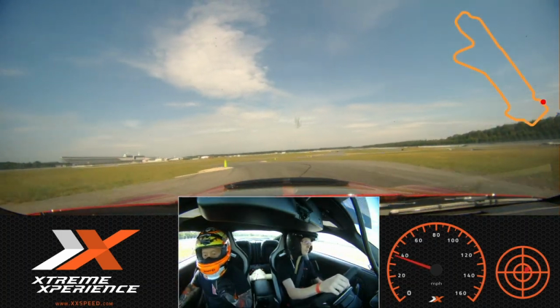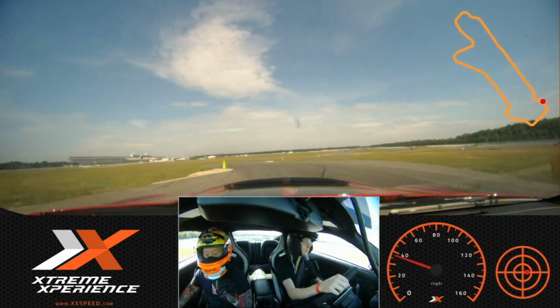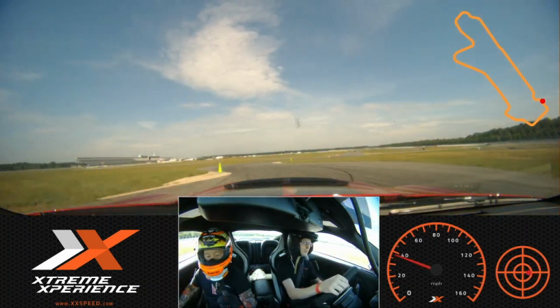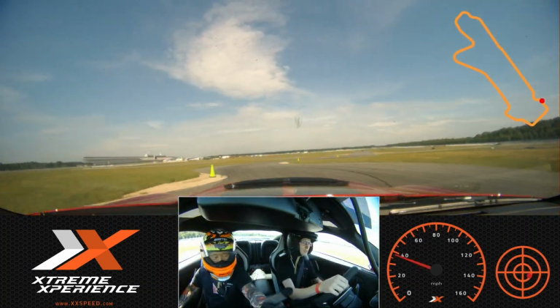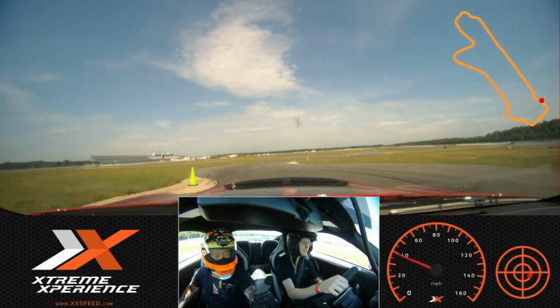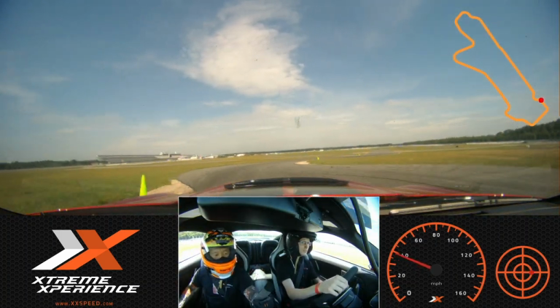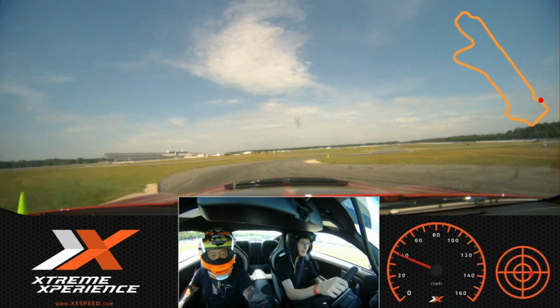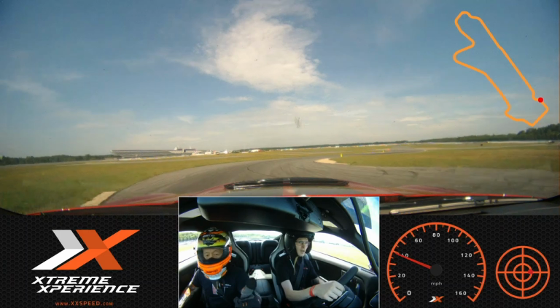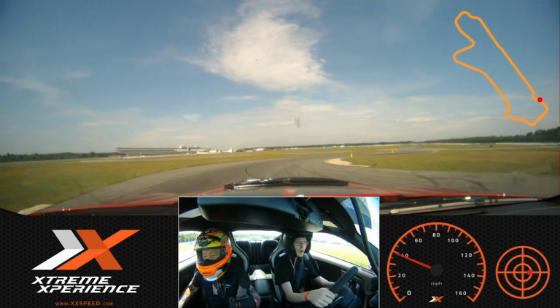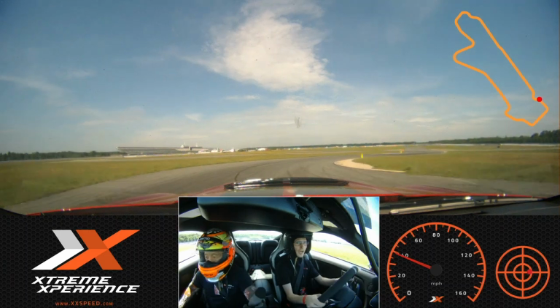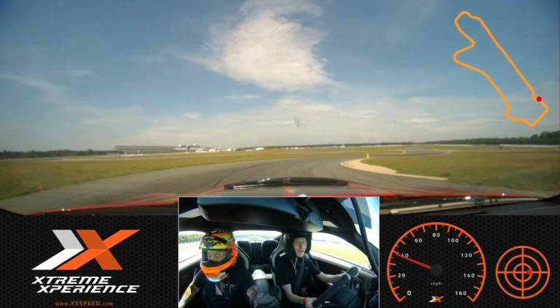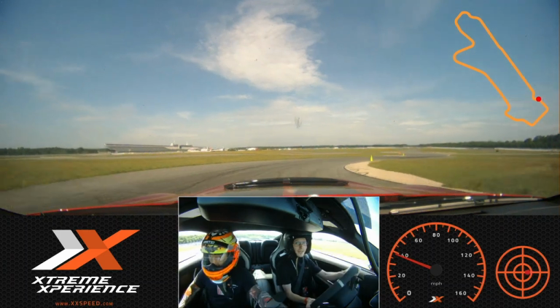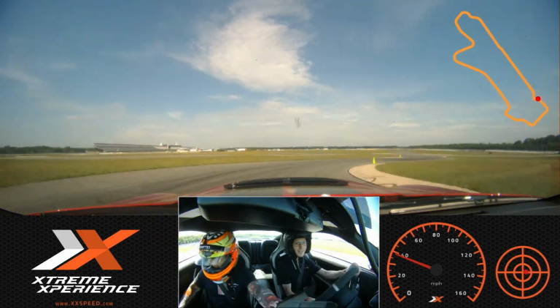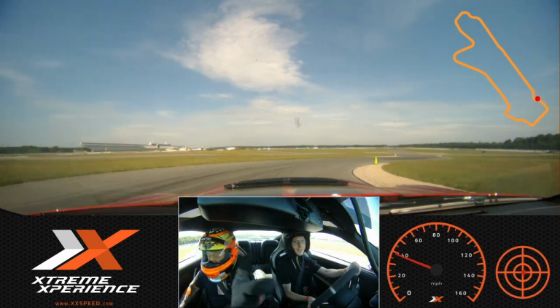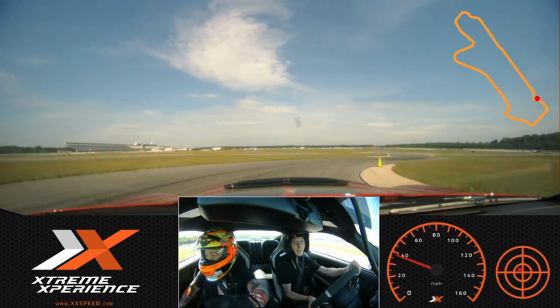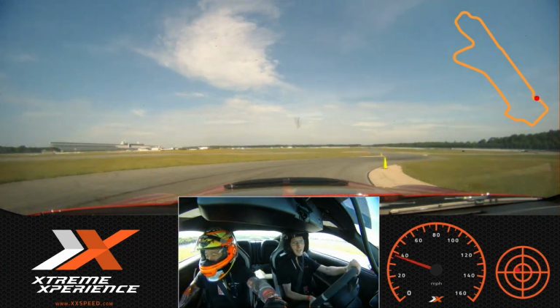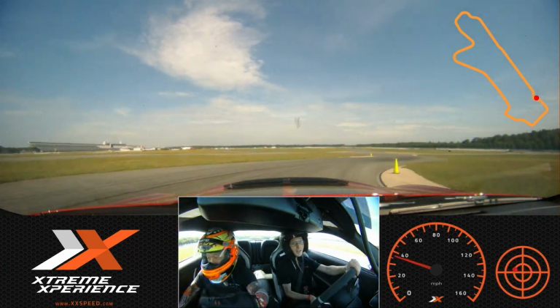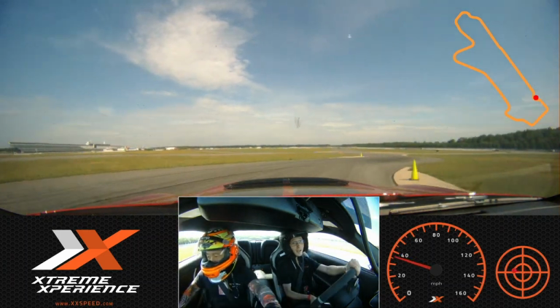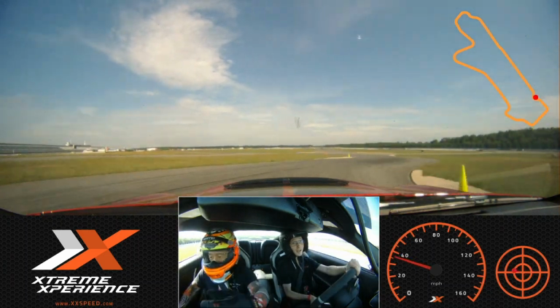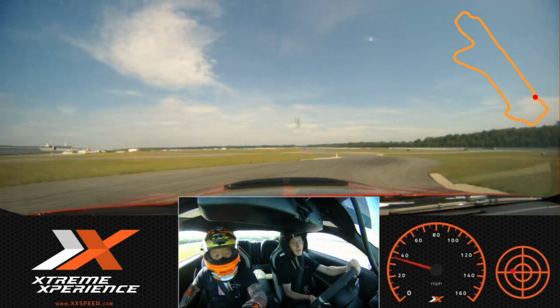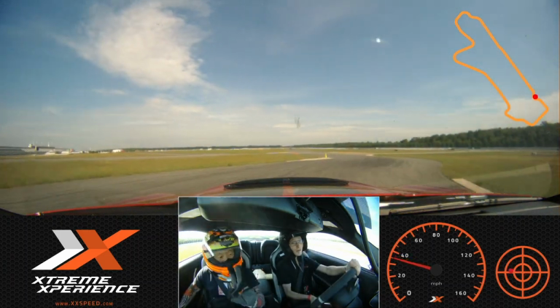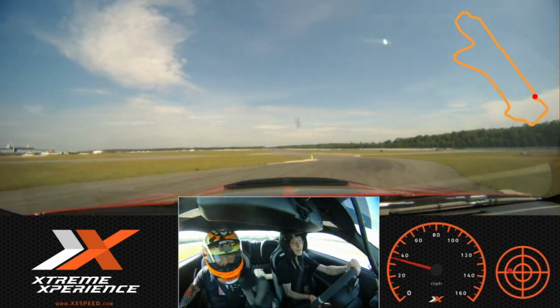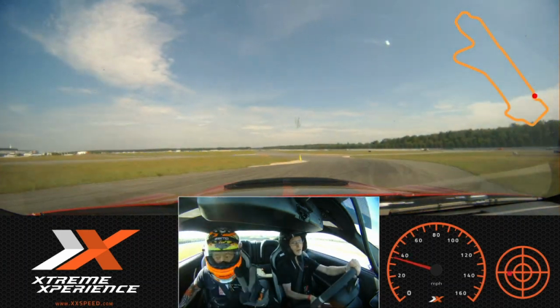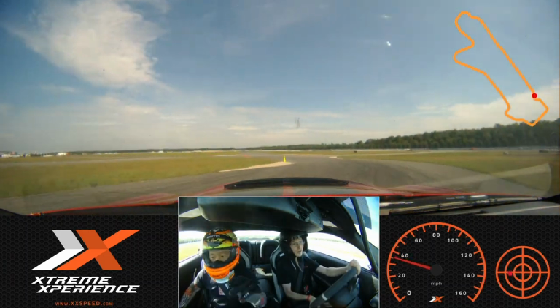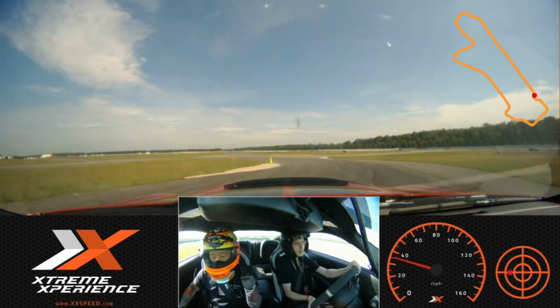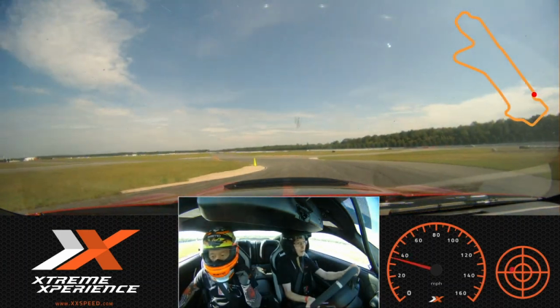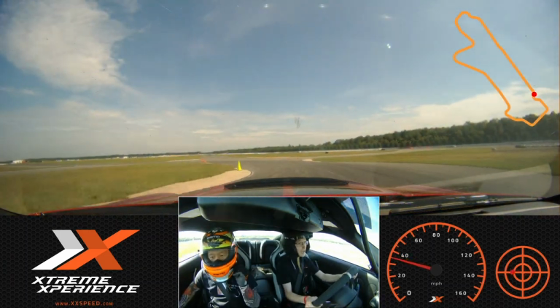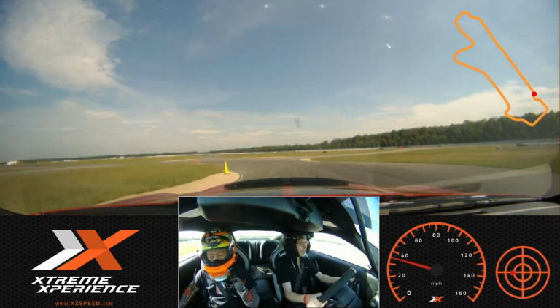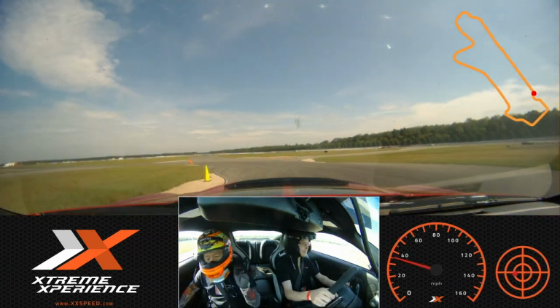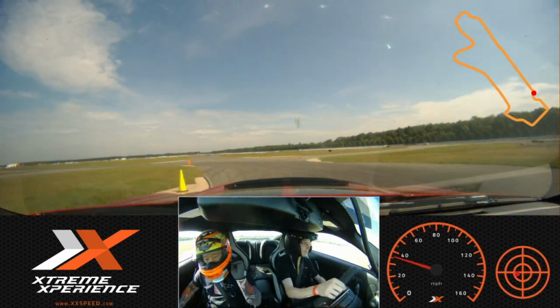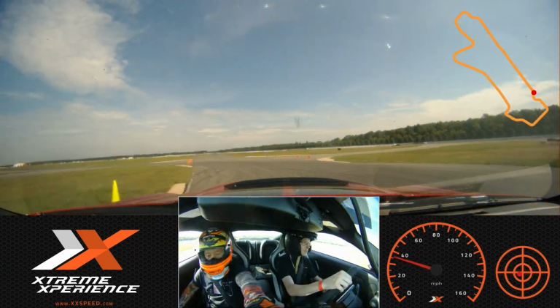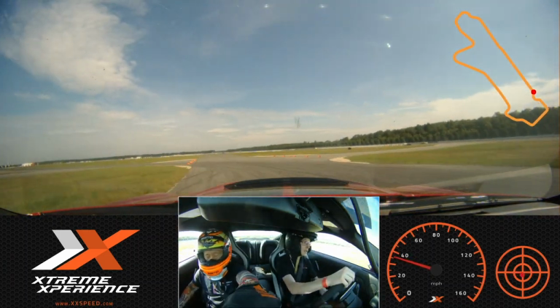You like the car so far? Oh yeah. Lap number two — you ready? Let's go.